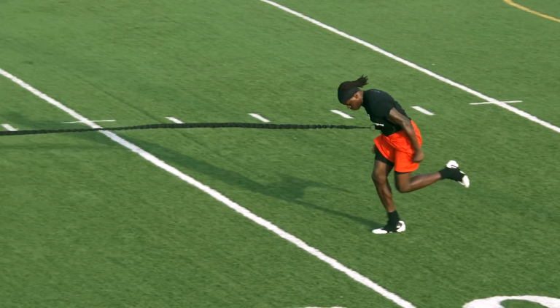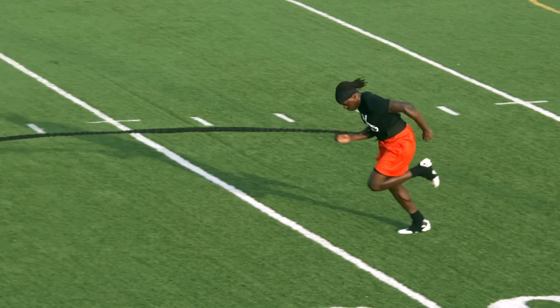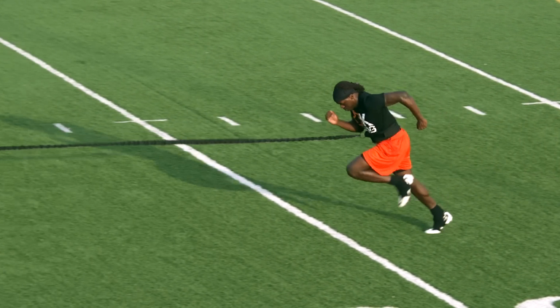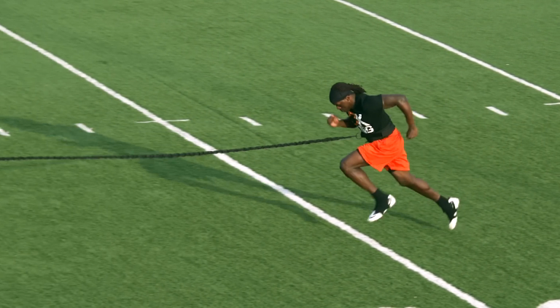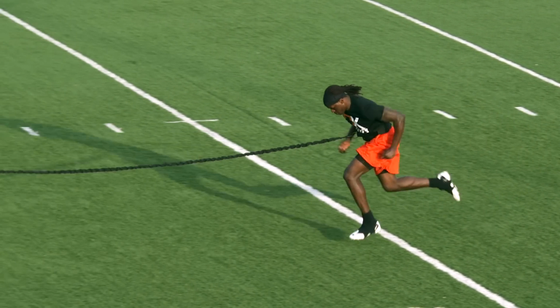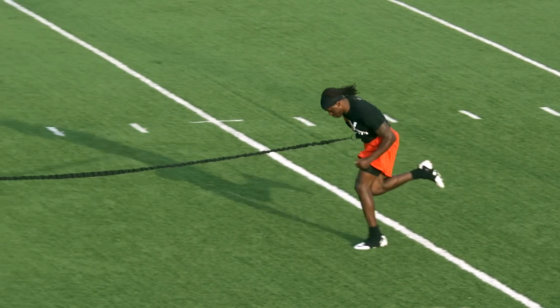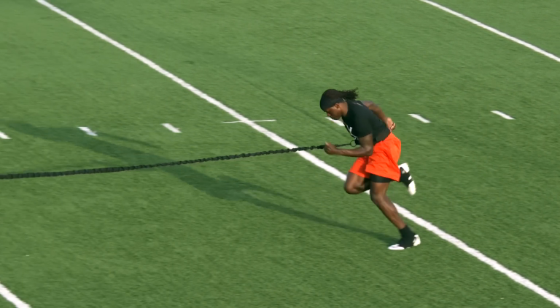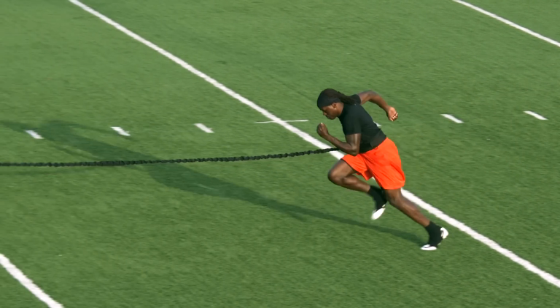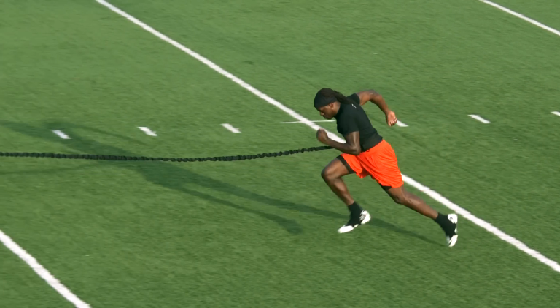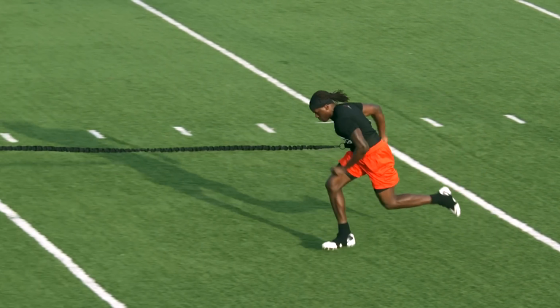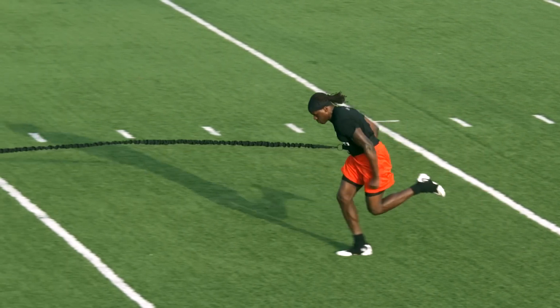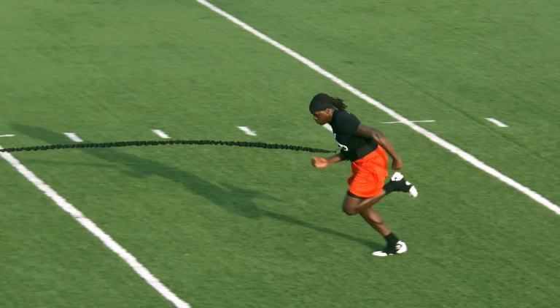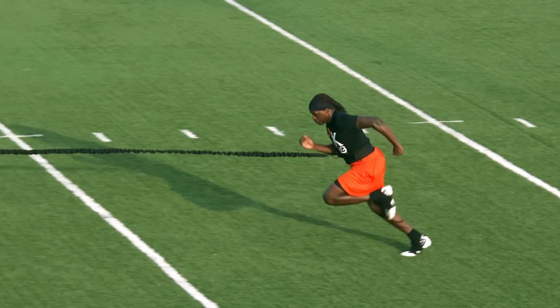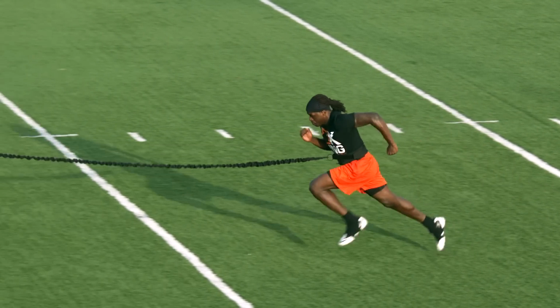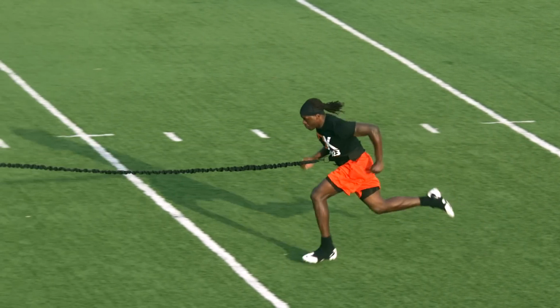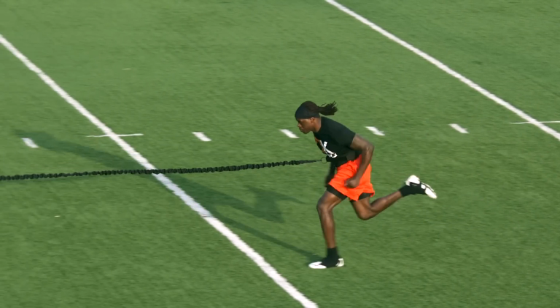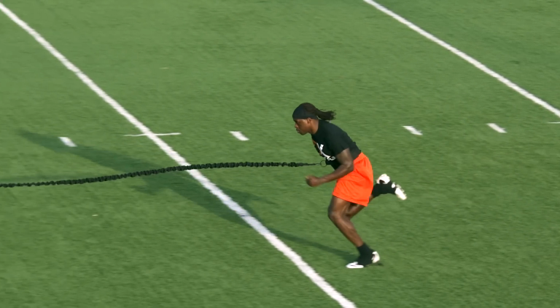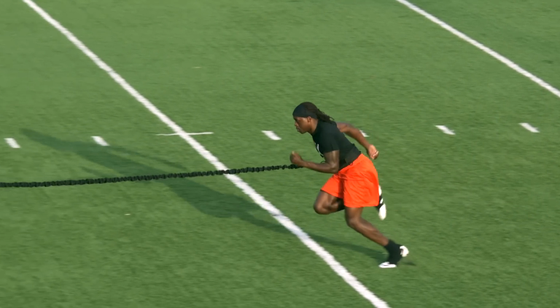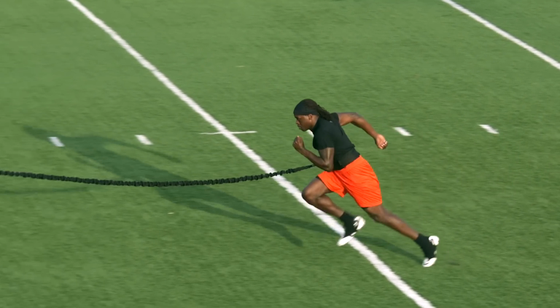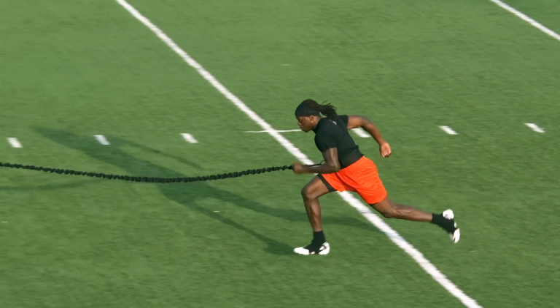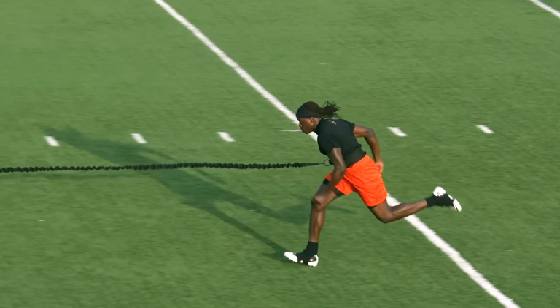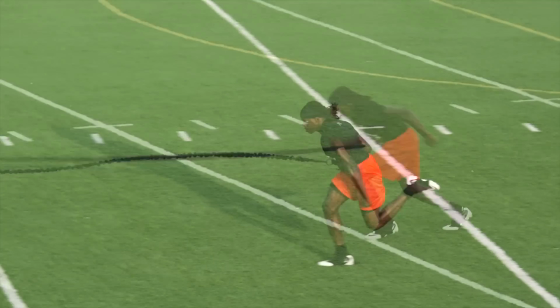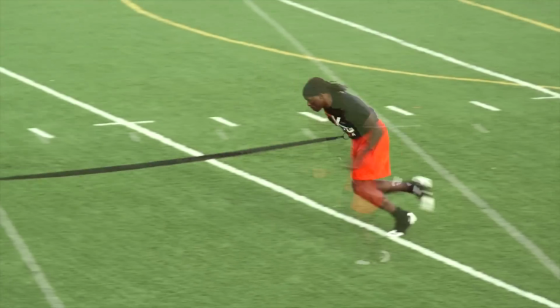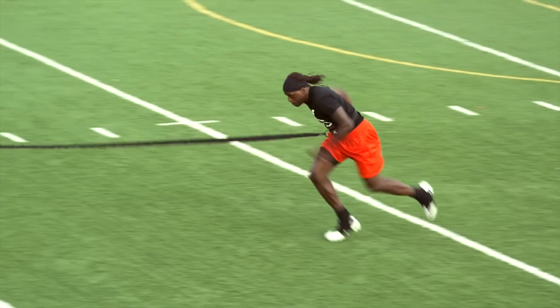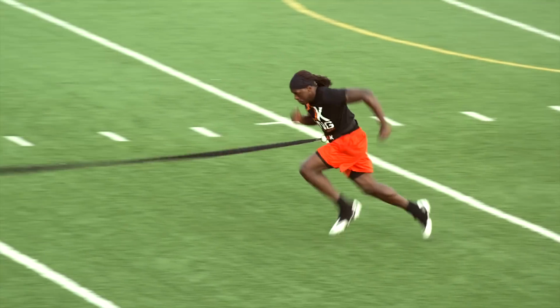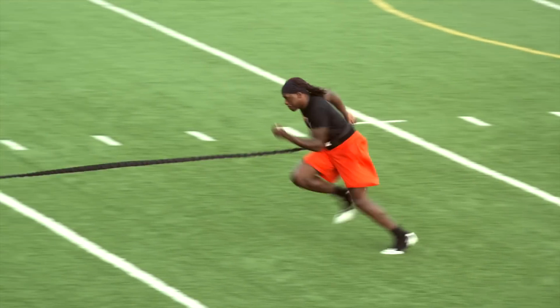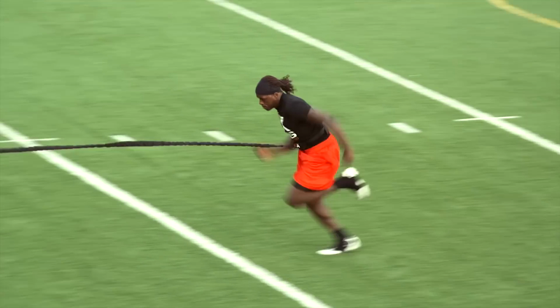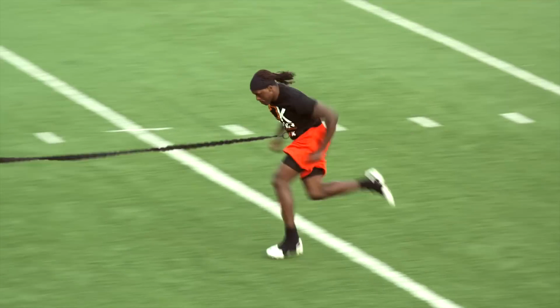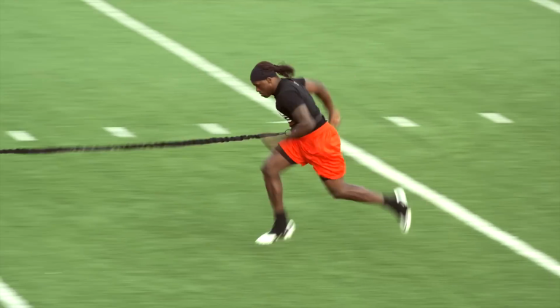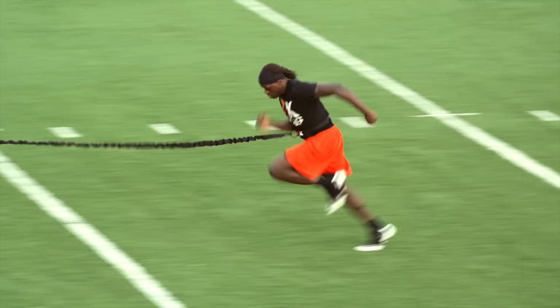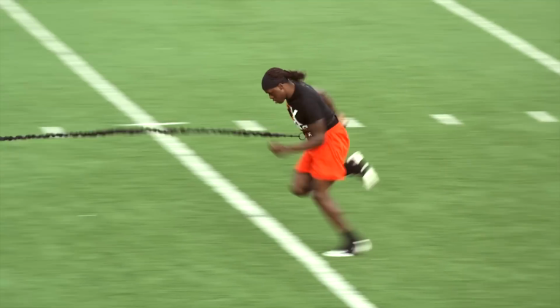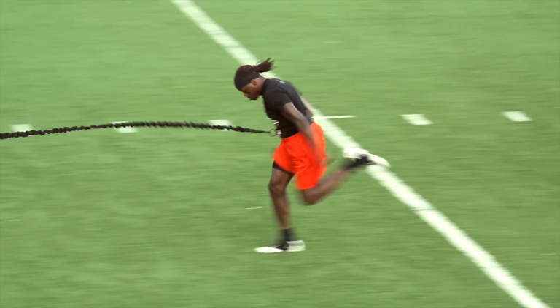Repeat this for three reps with the cable, followed by two sprints without, and always maintain good mechanics.